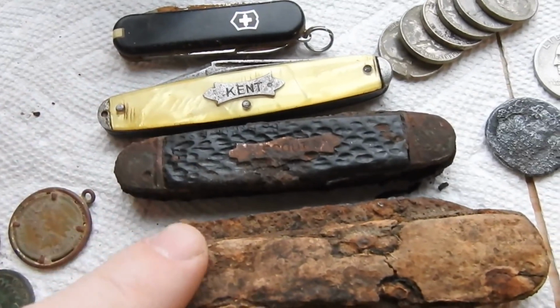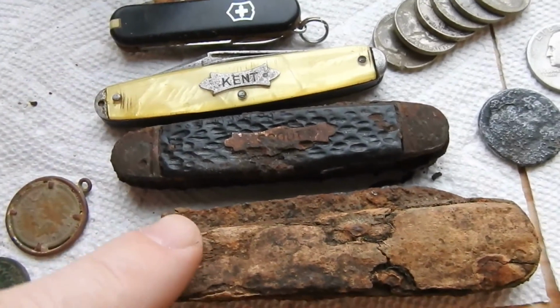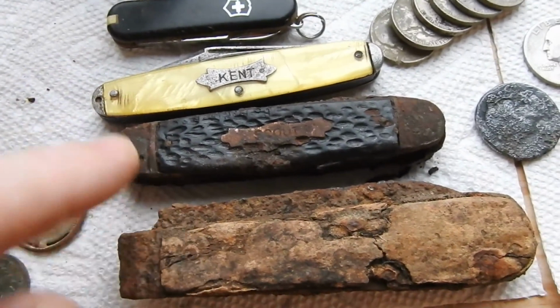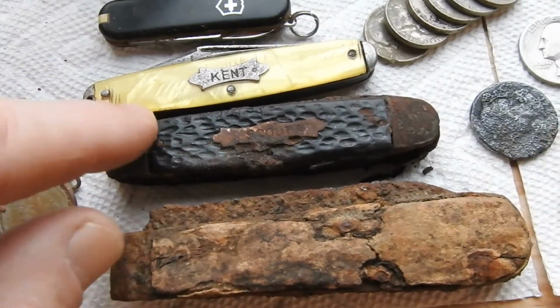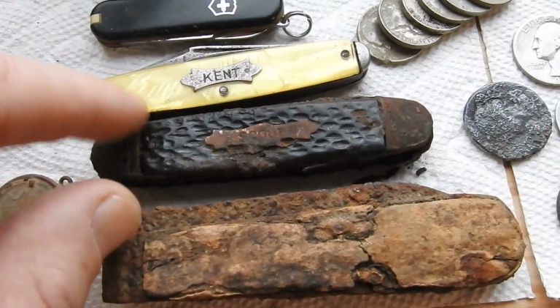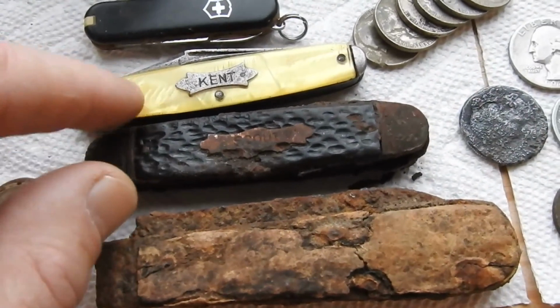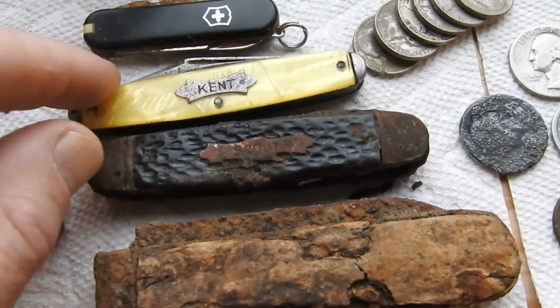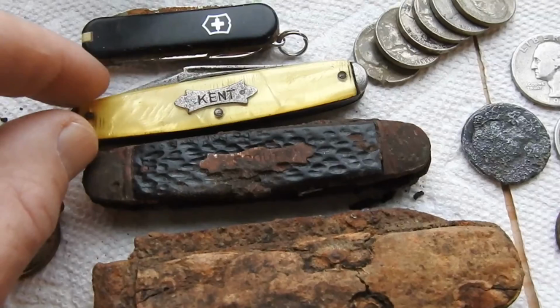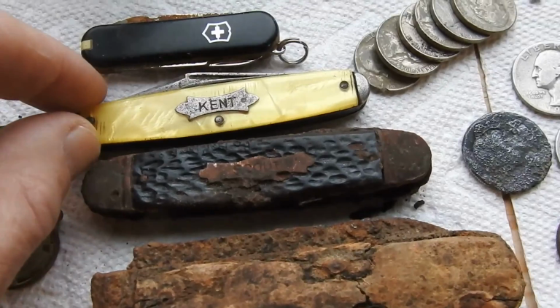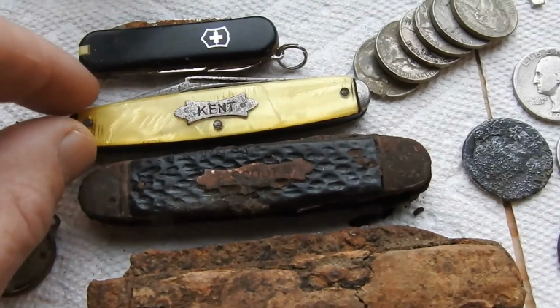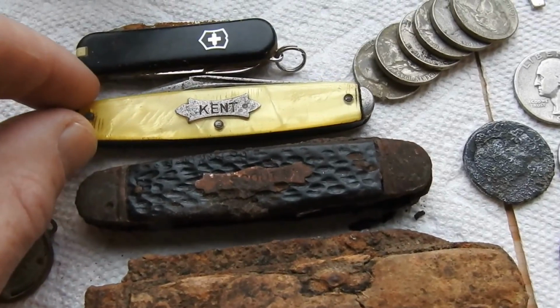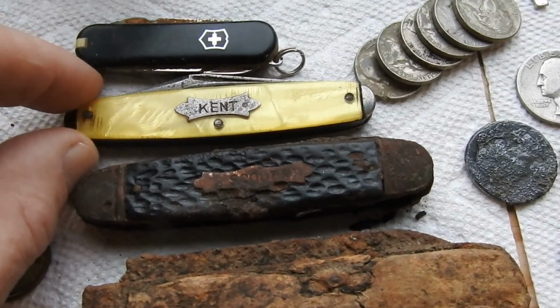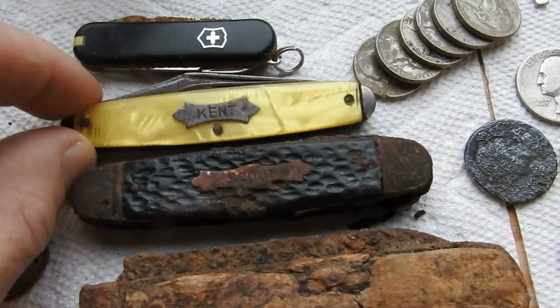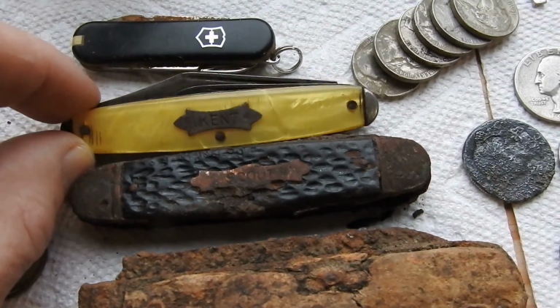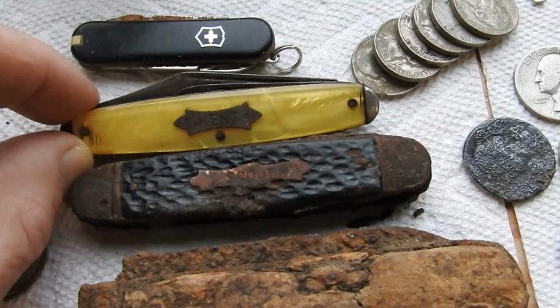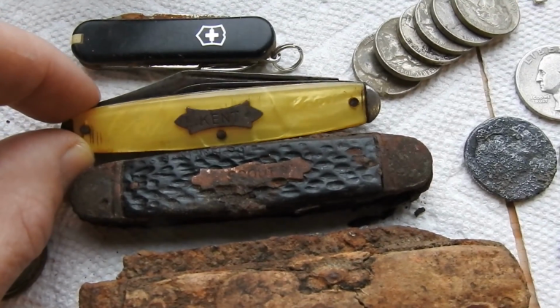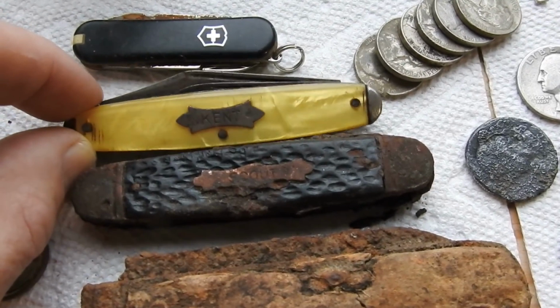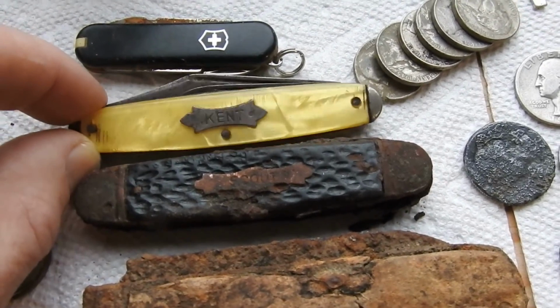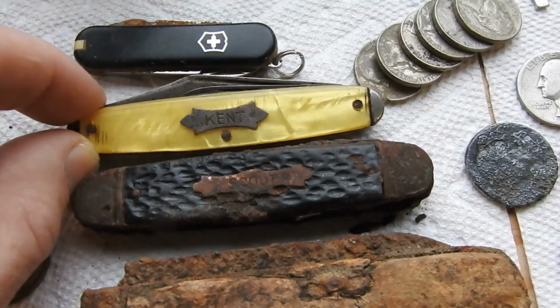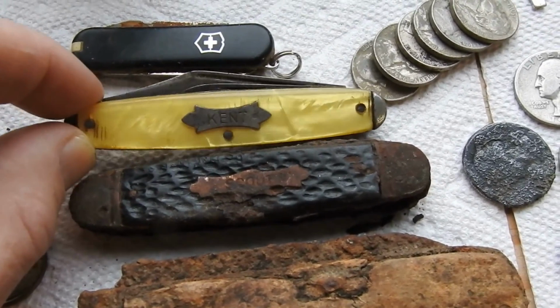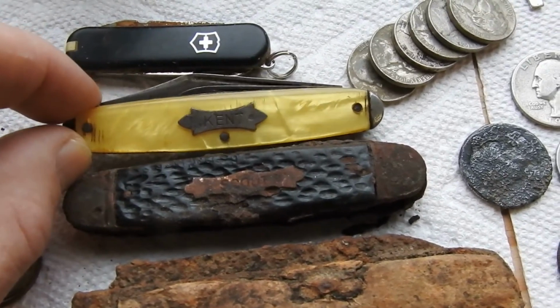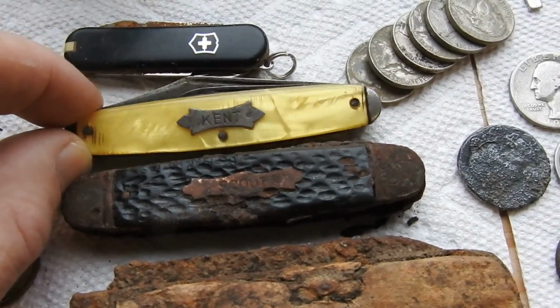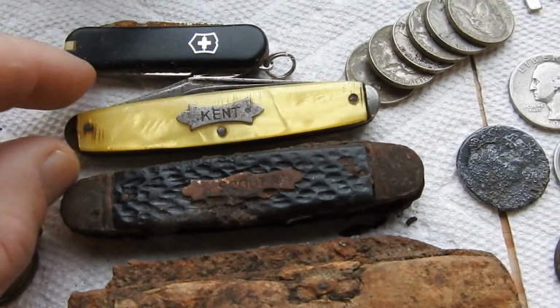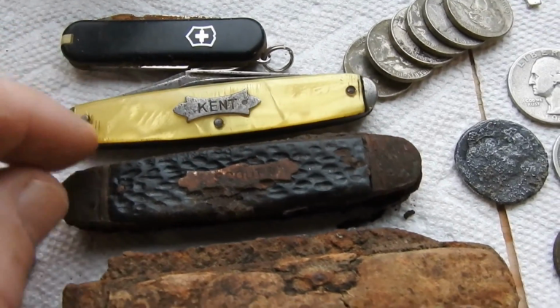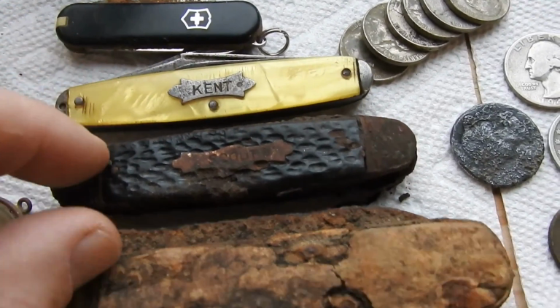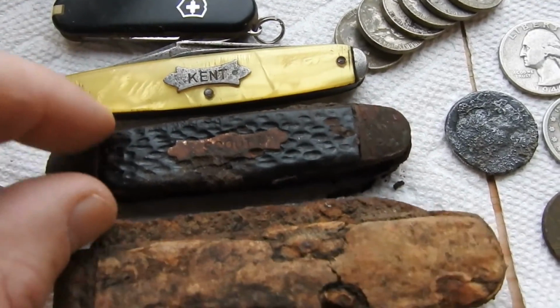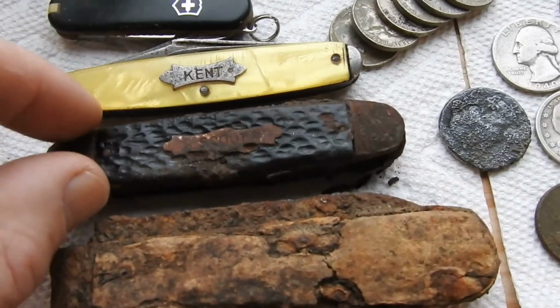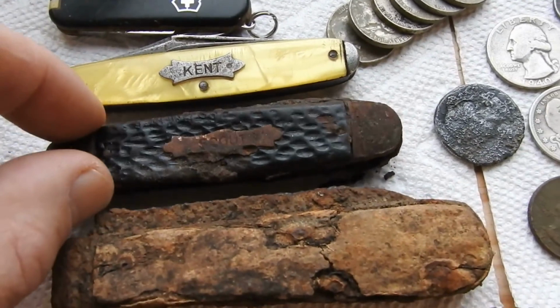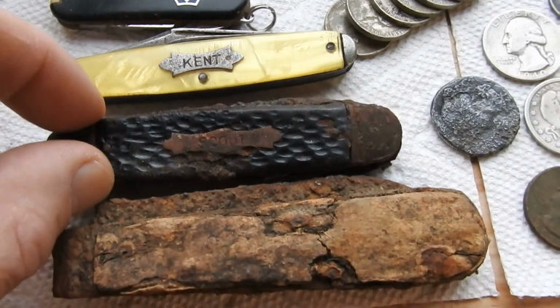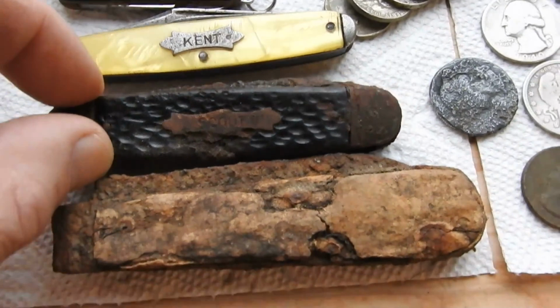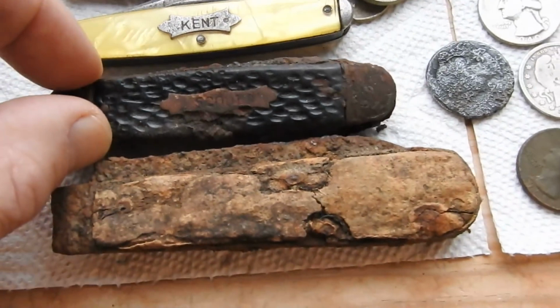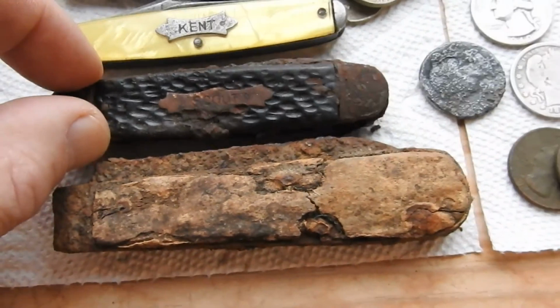A few old knives that I found. This one's still good — the rest are all rusted shut.